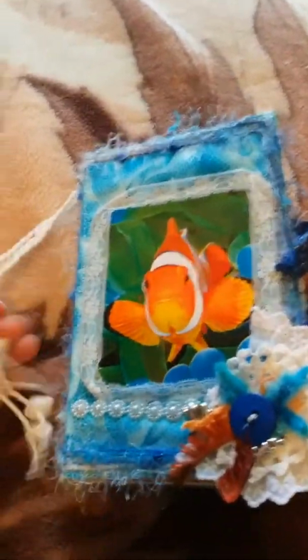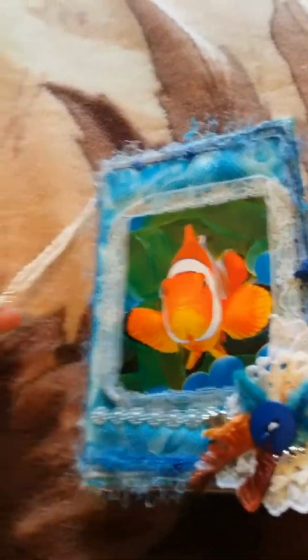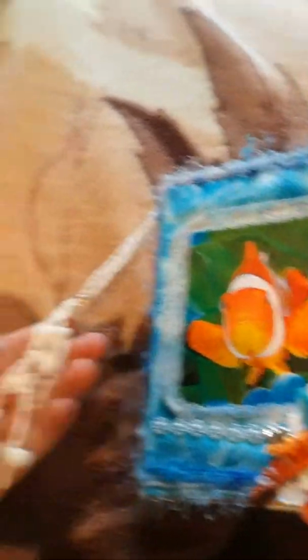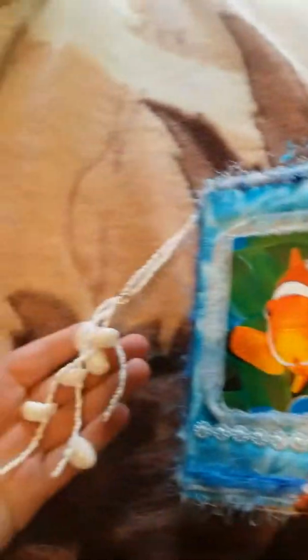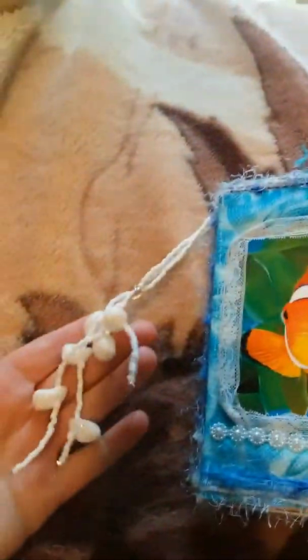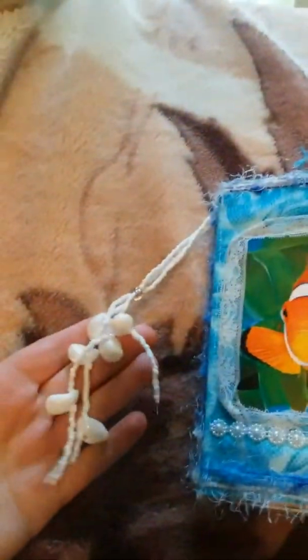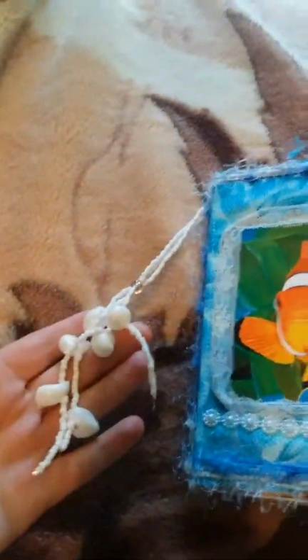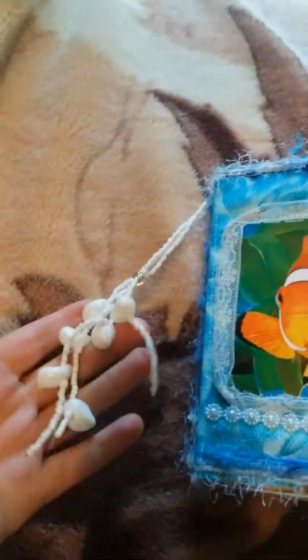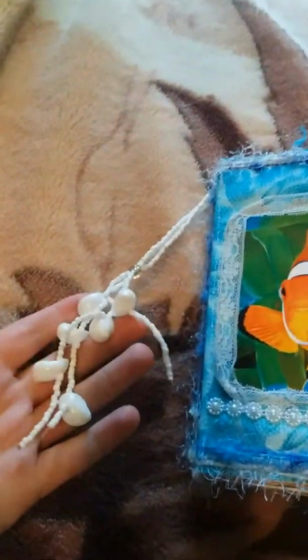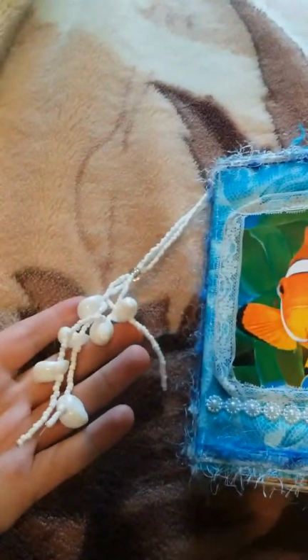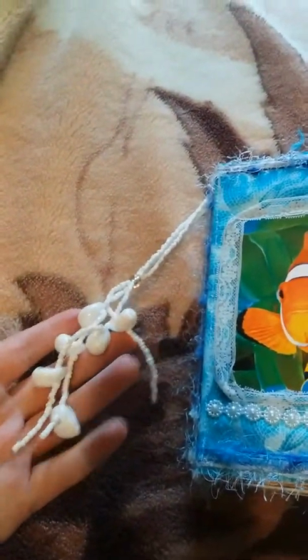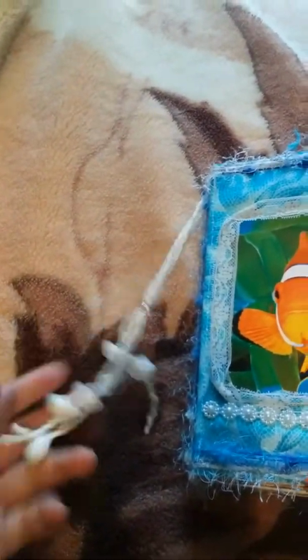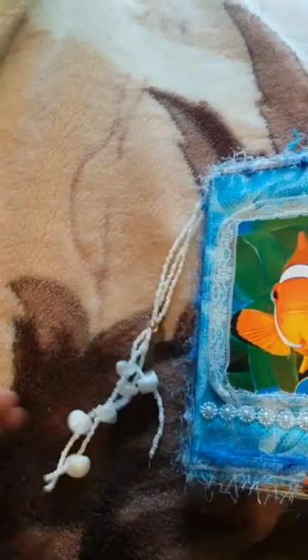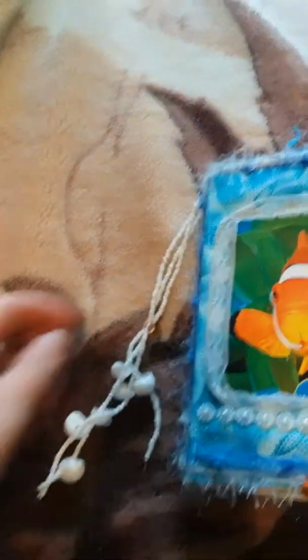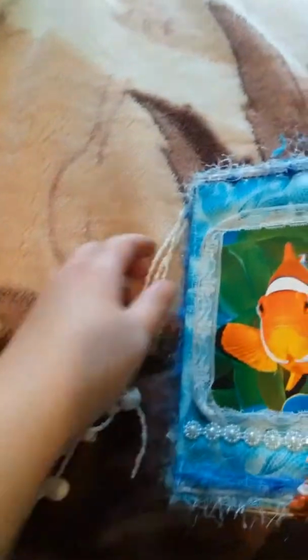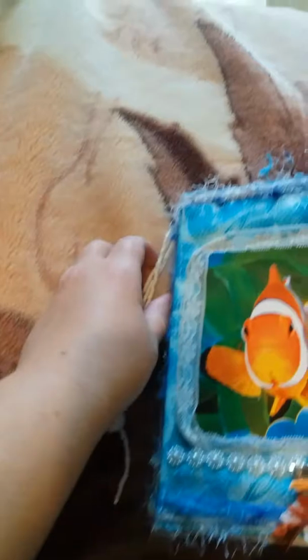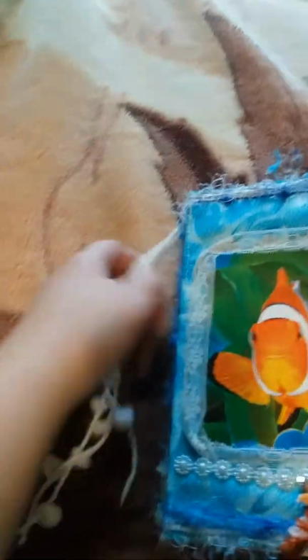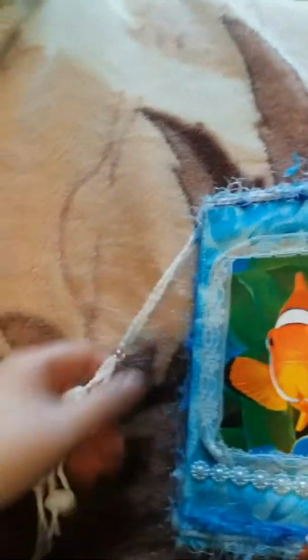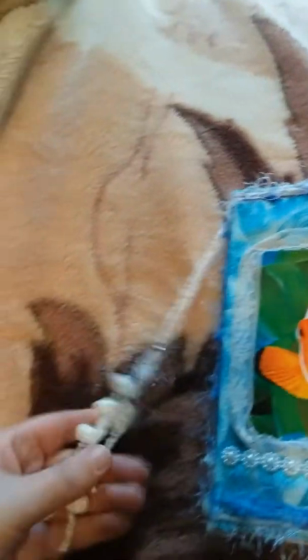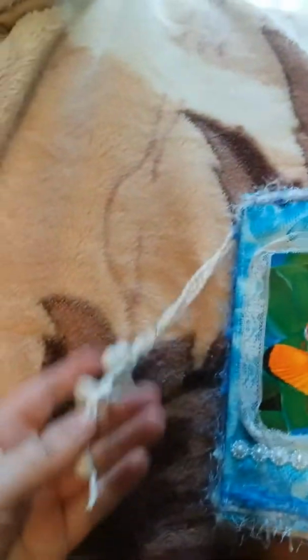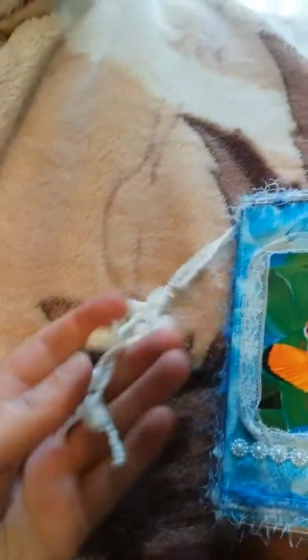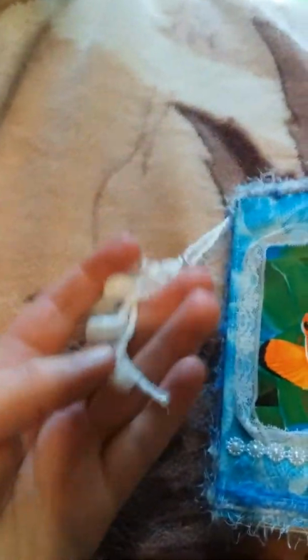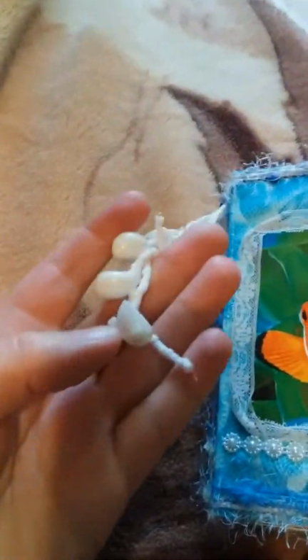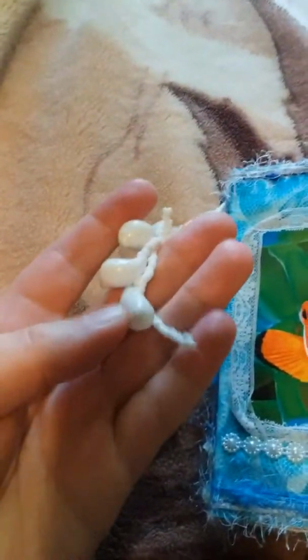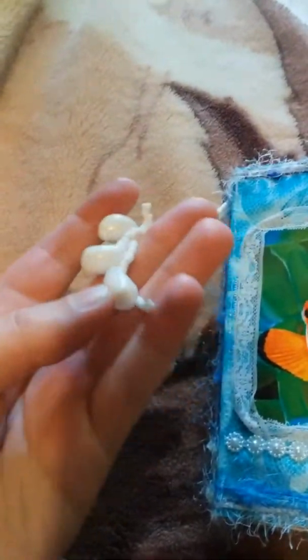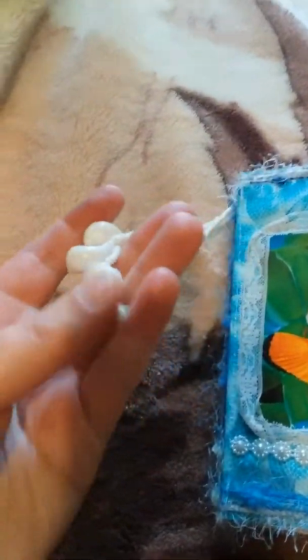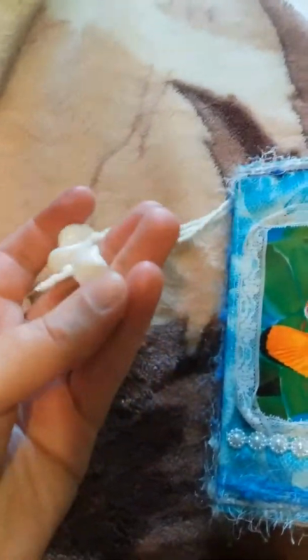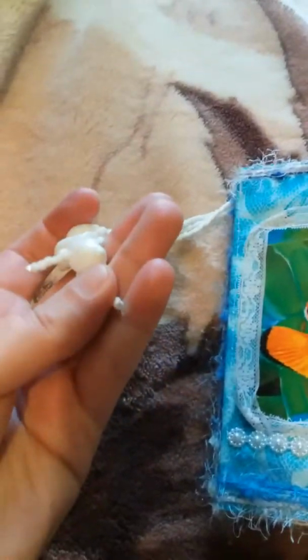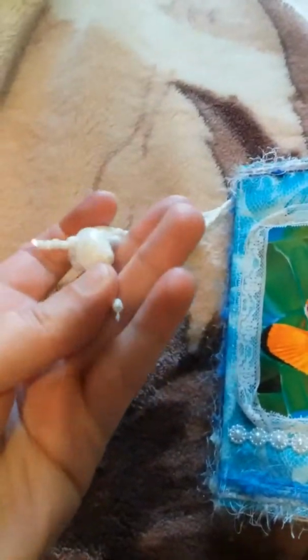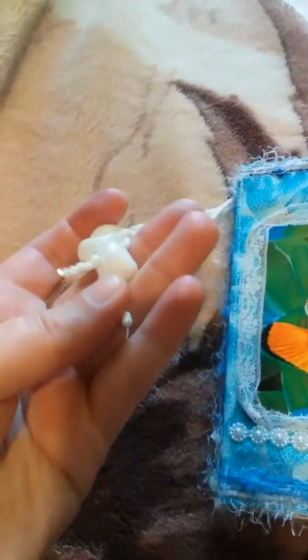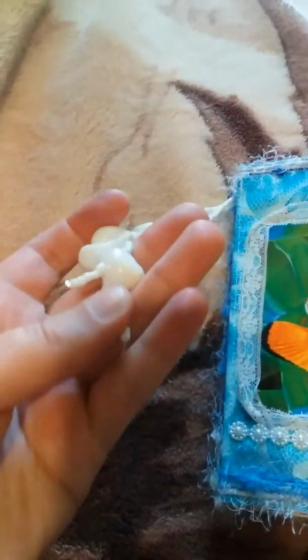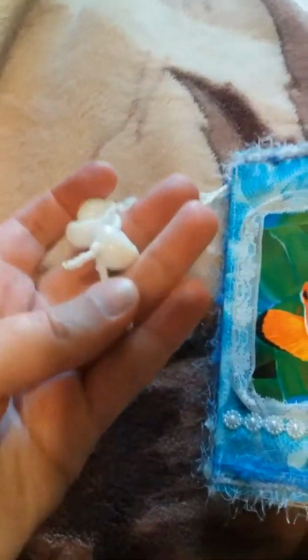This dangle is made from a necklace. I cut it in half and then put some clamps on the end.